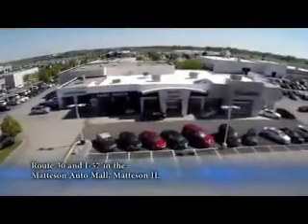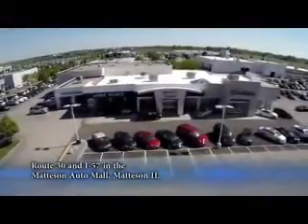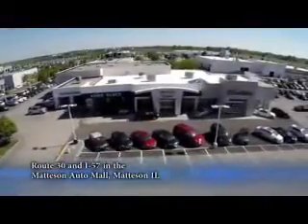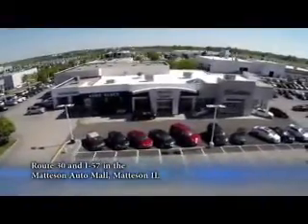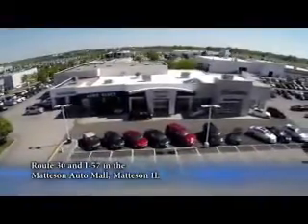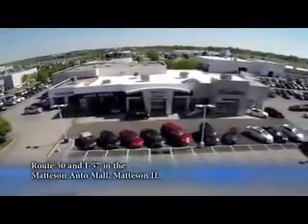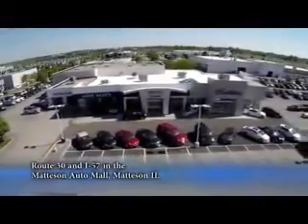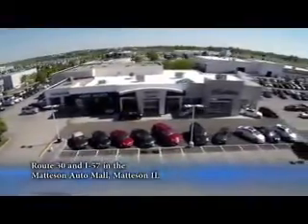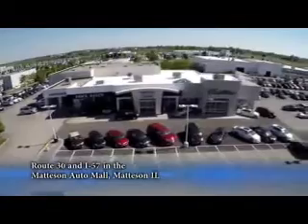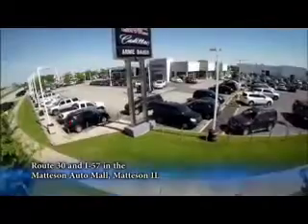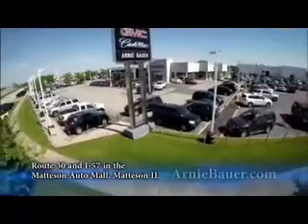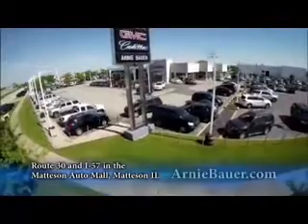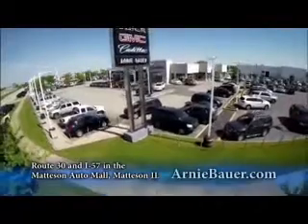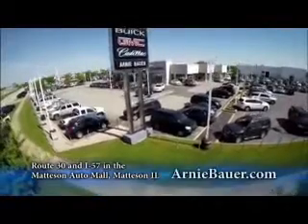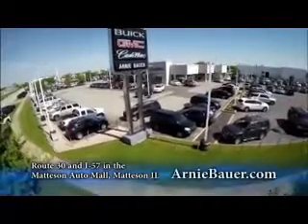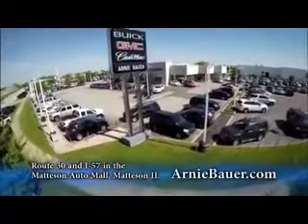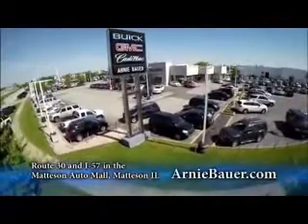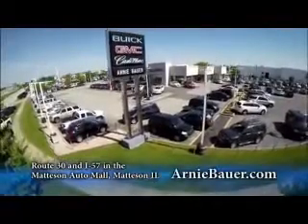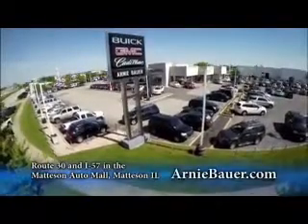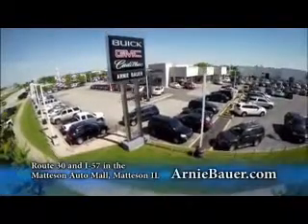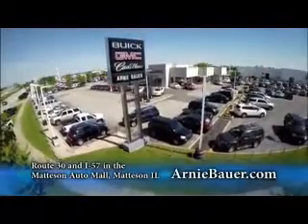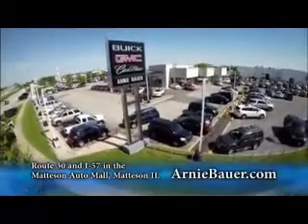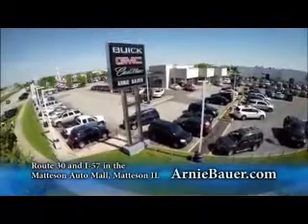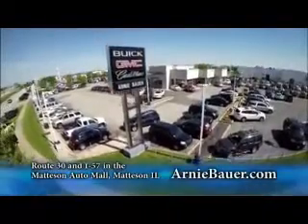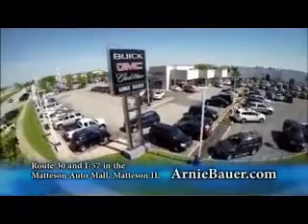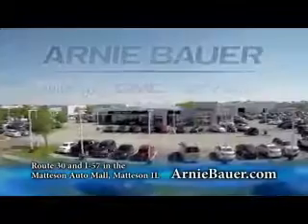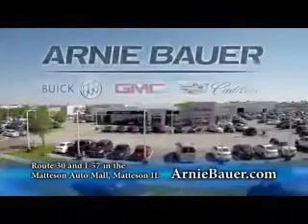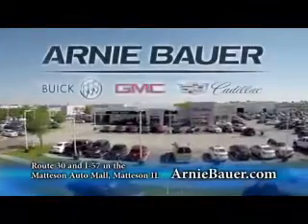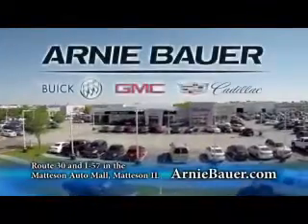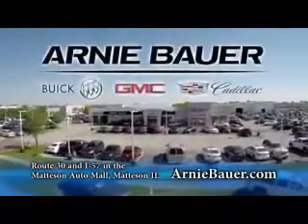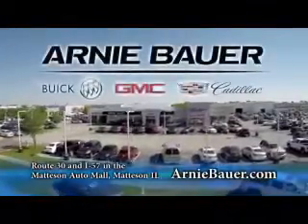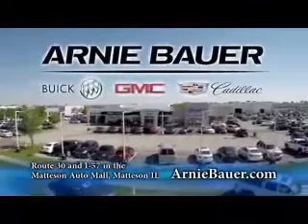The area's finest new and used cars, brought to you by Arnie Bauer Buick GMC Cadillac in the Matteson Auto Mall and ArnieBauer.com.